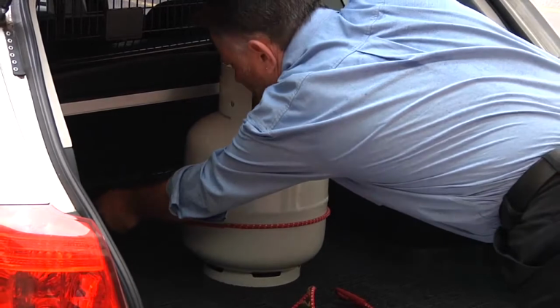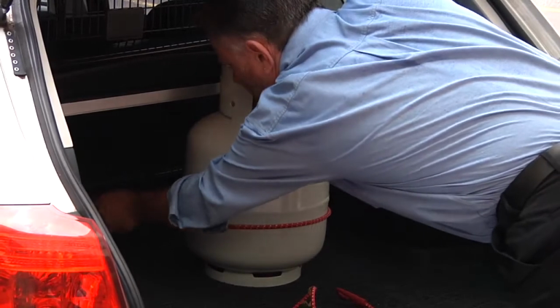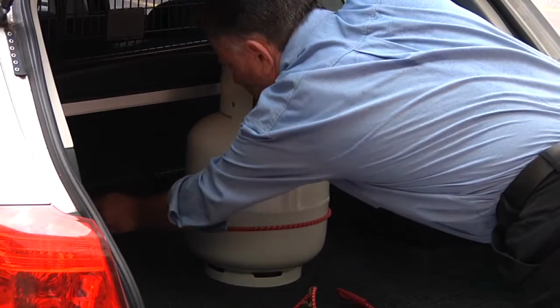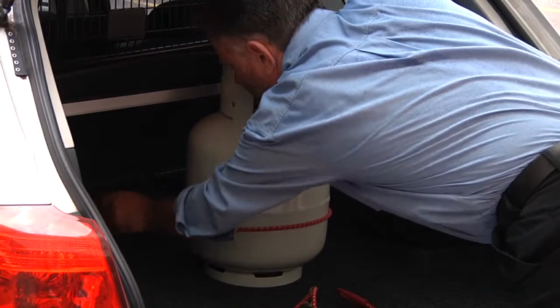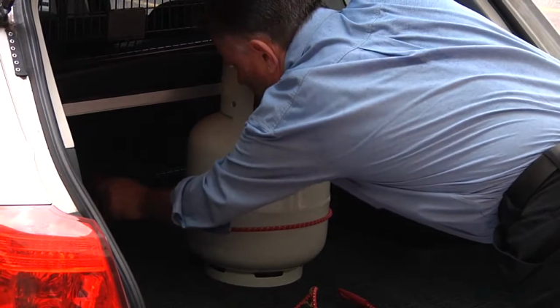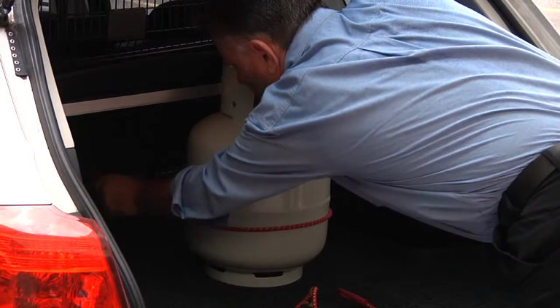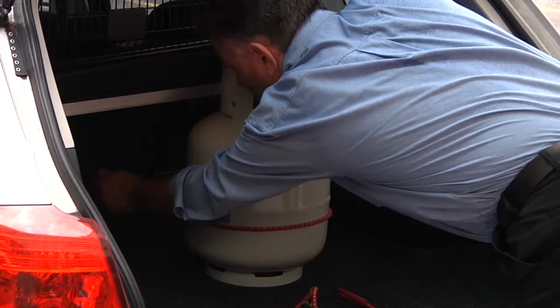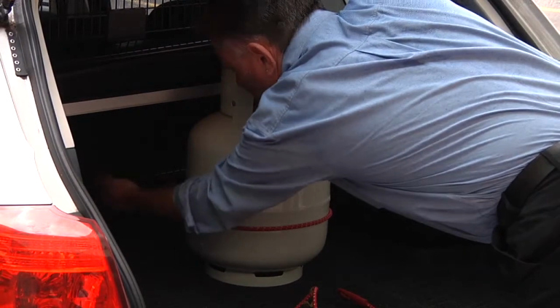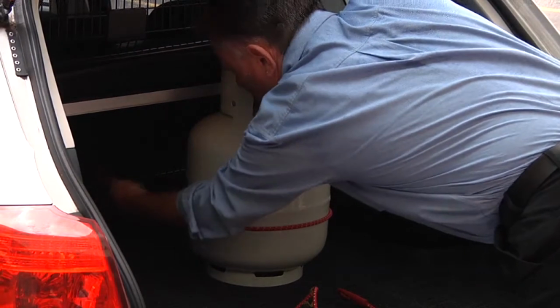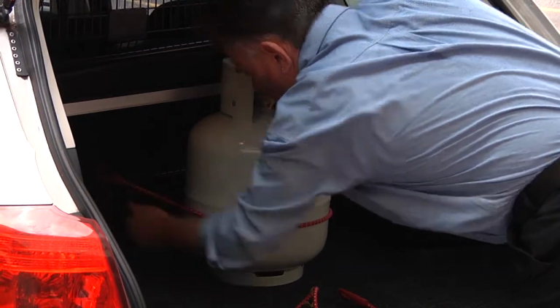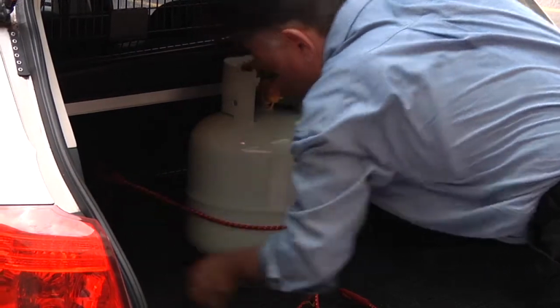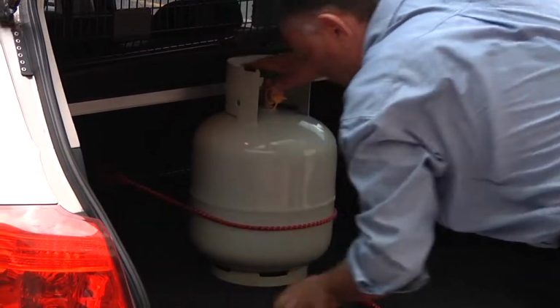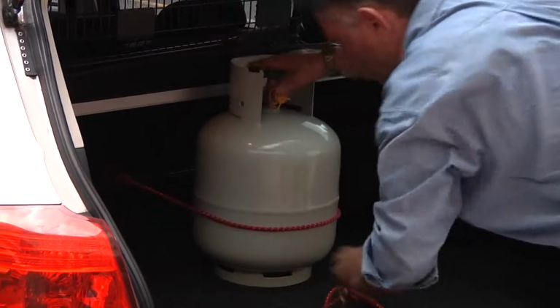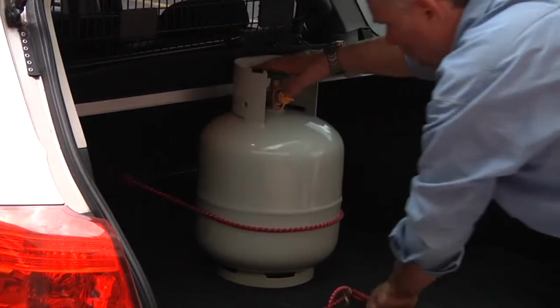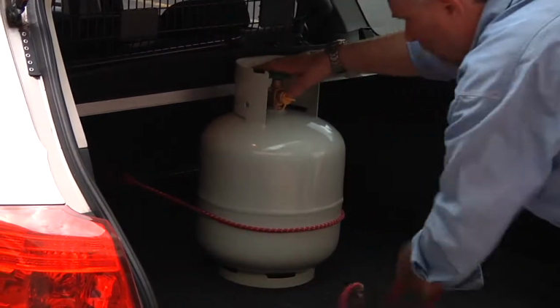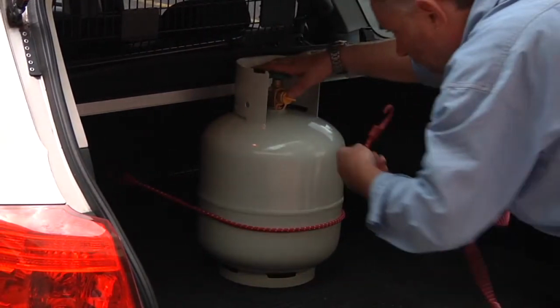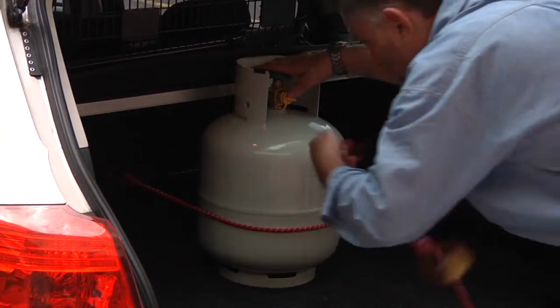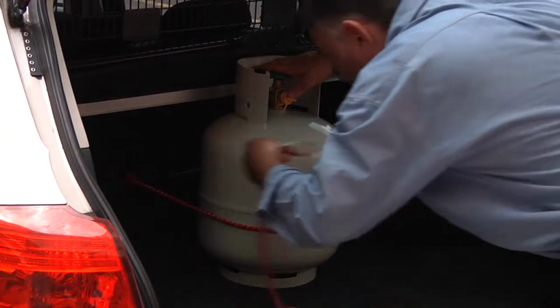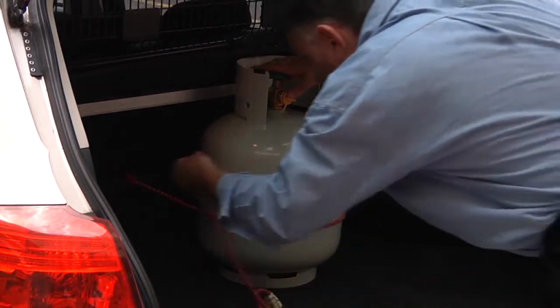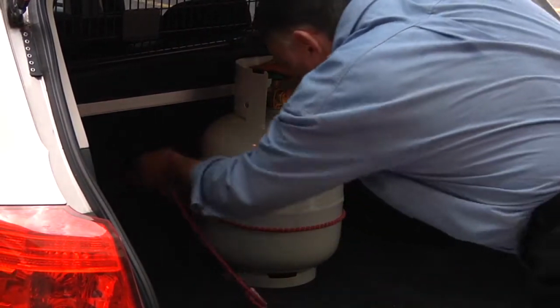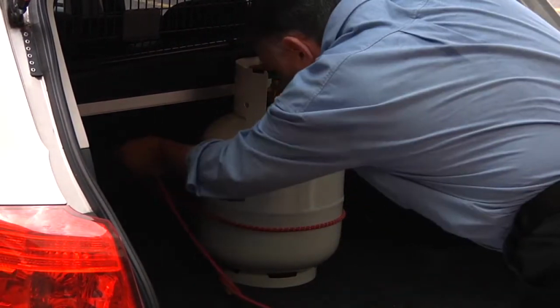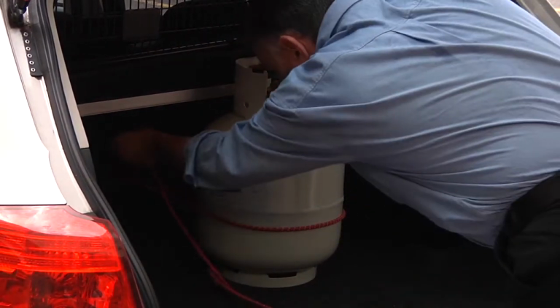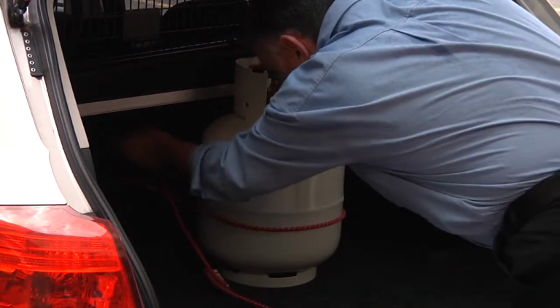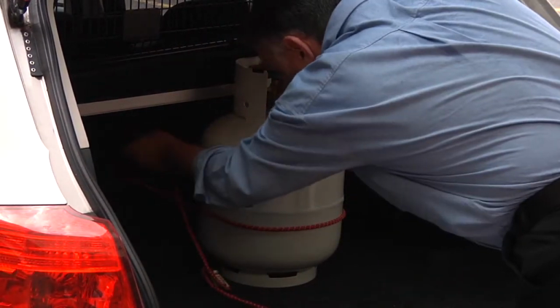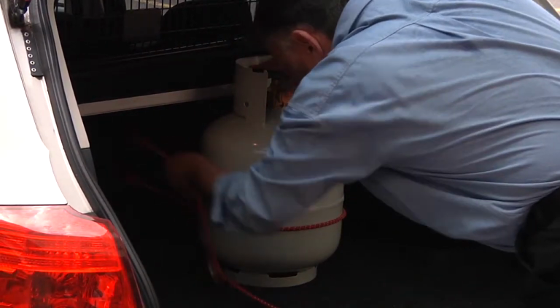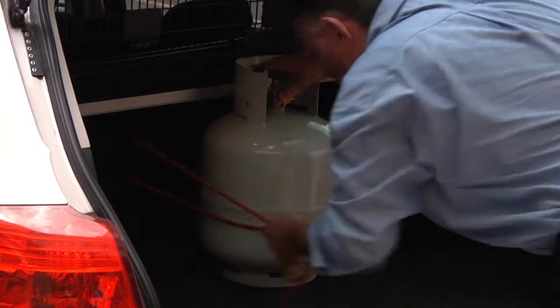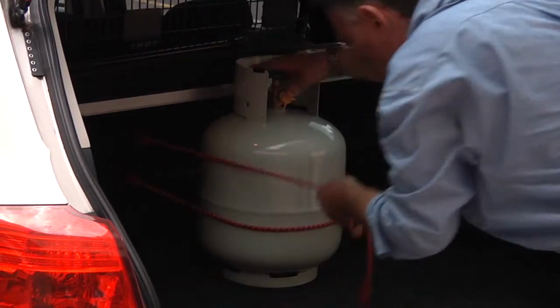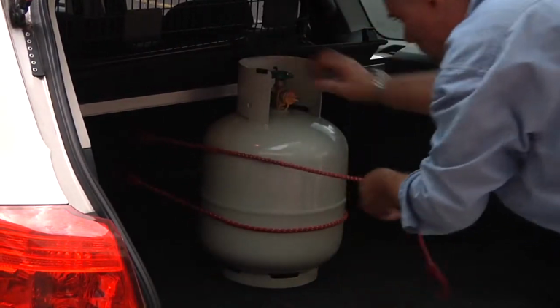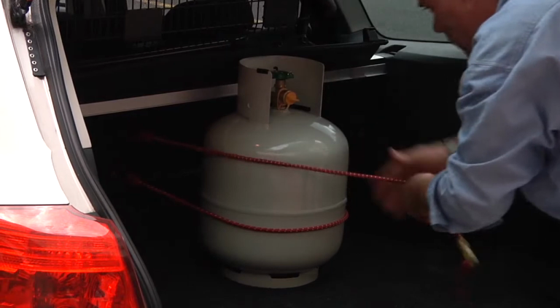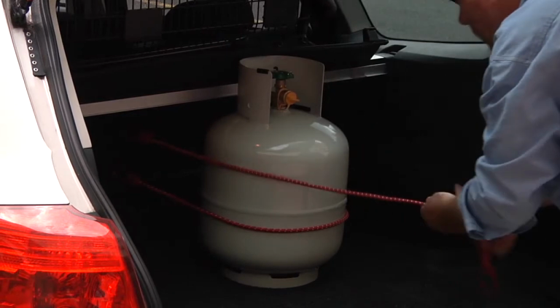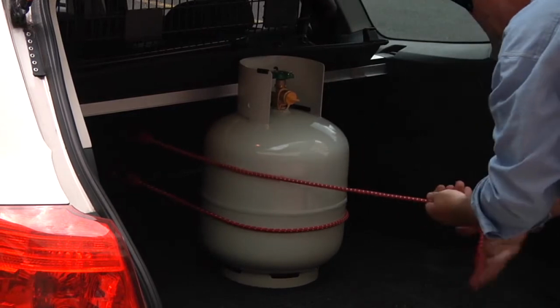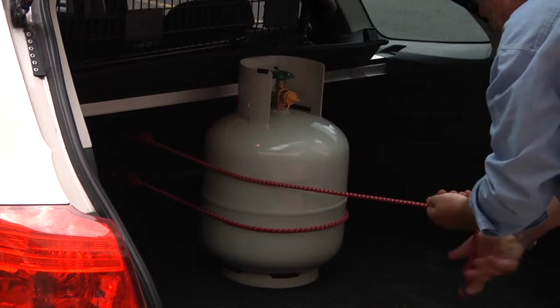Even if the cylinder is empty, there will be residual gas and there is still a risk it could leak or rupture.